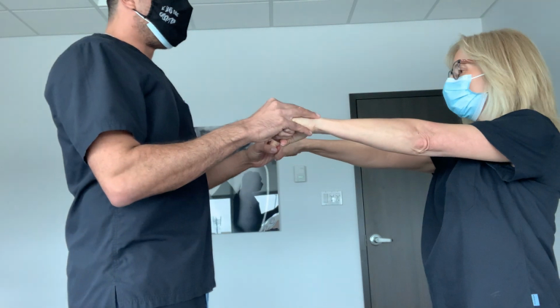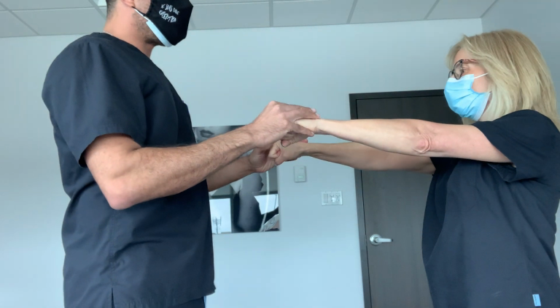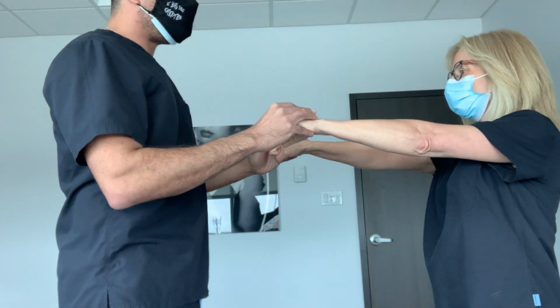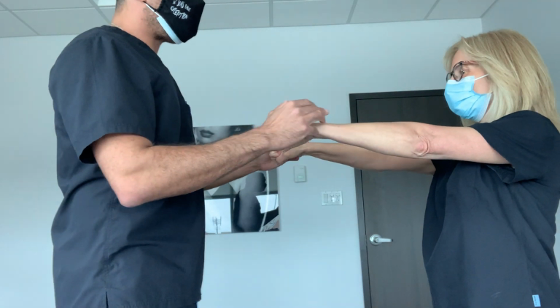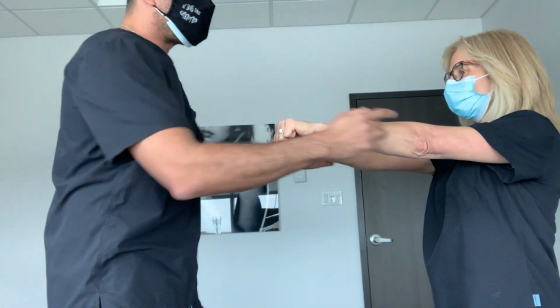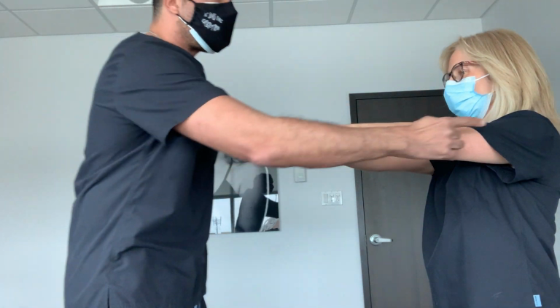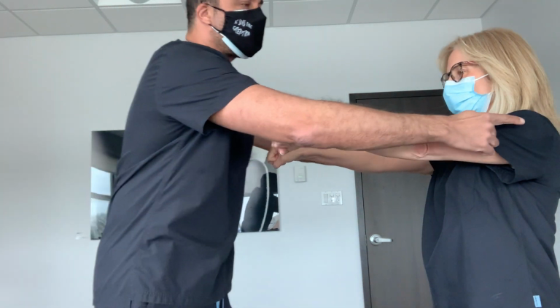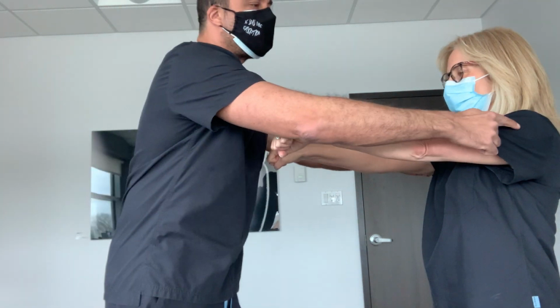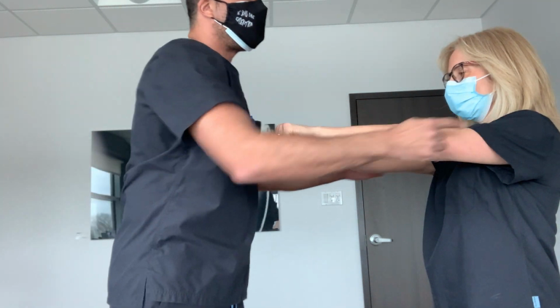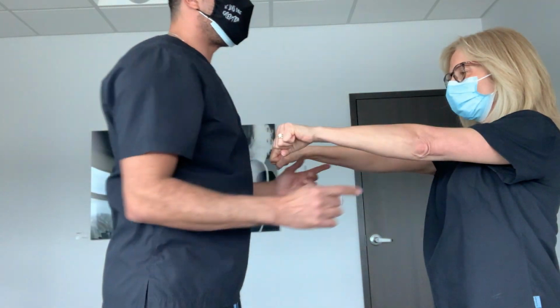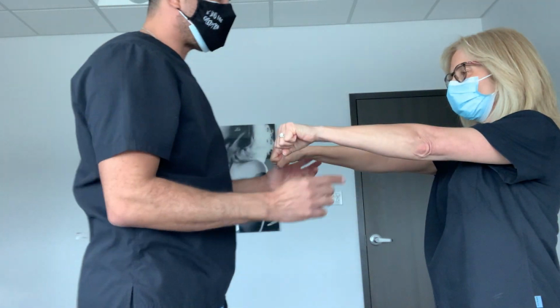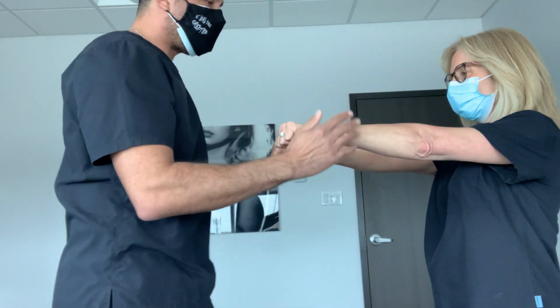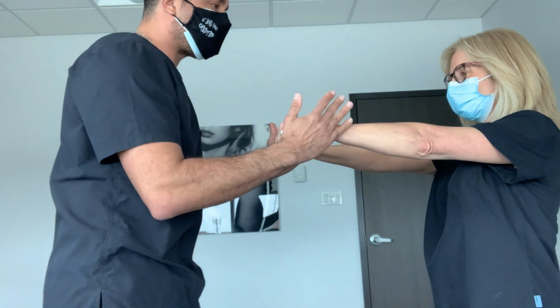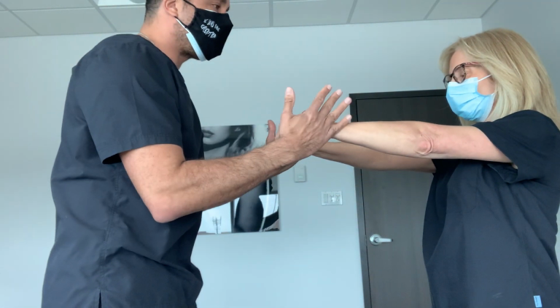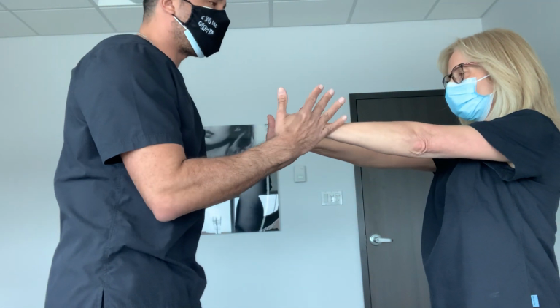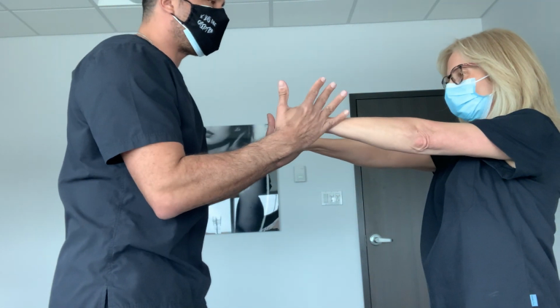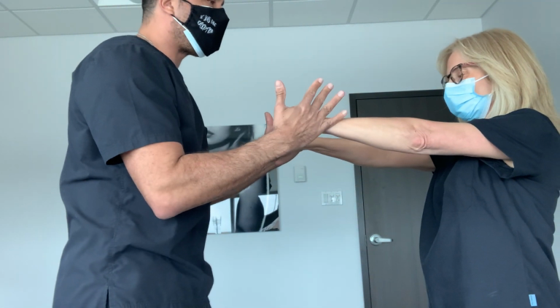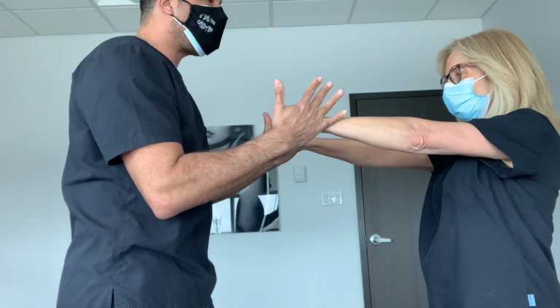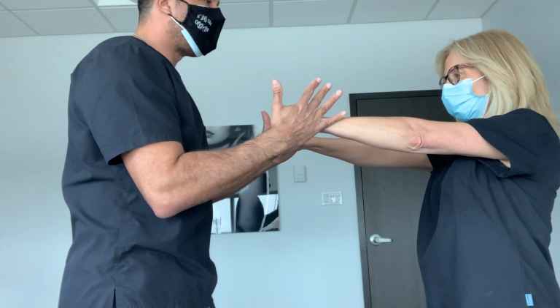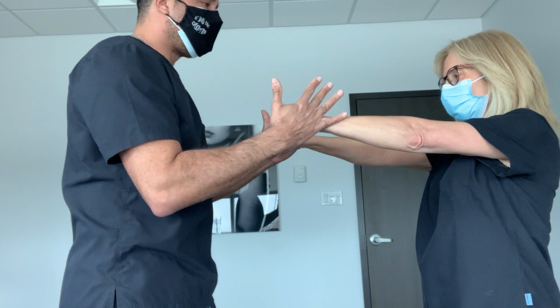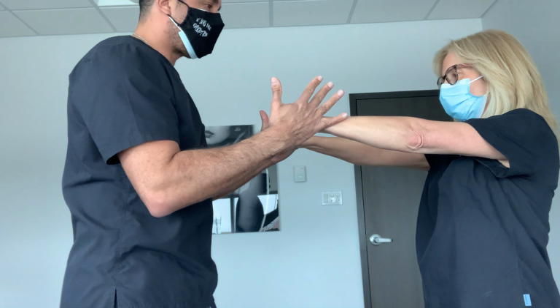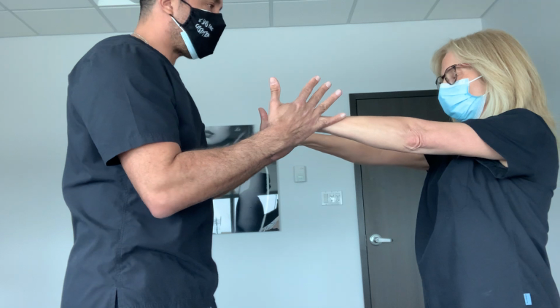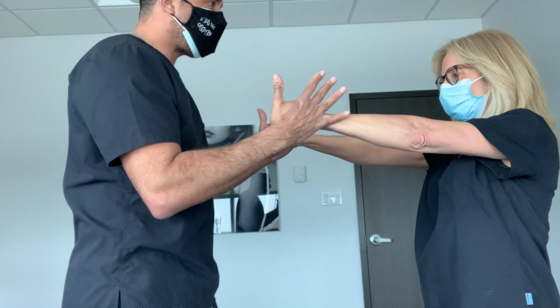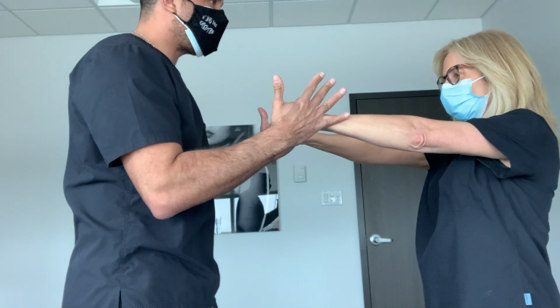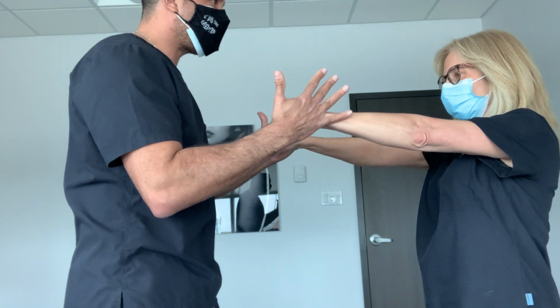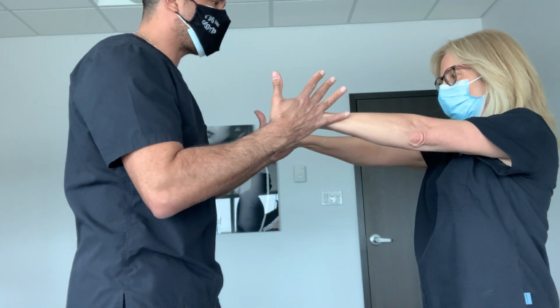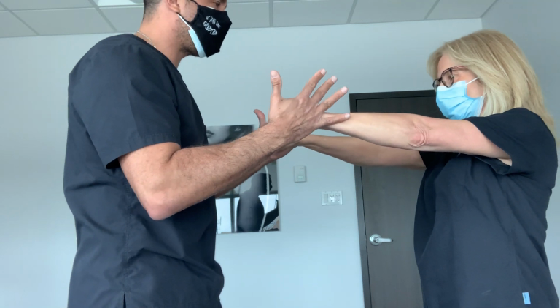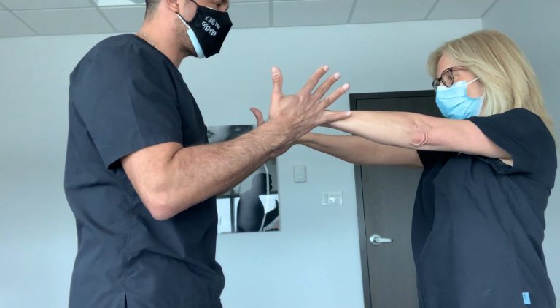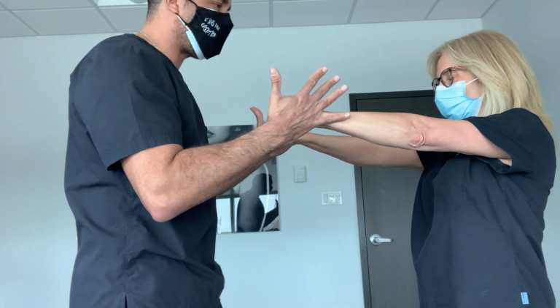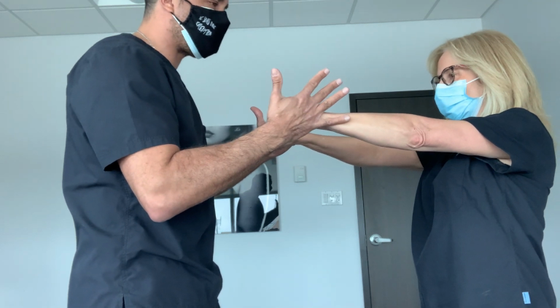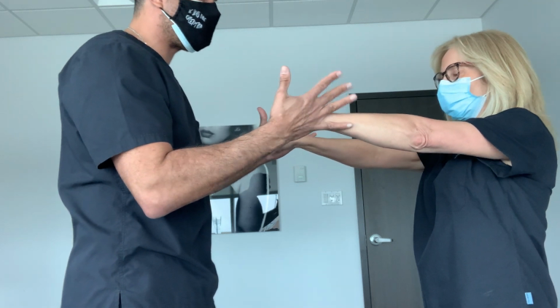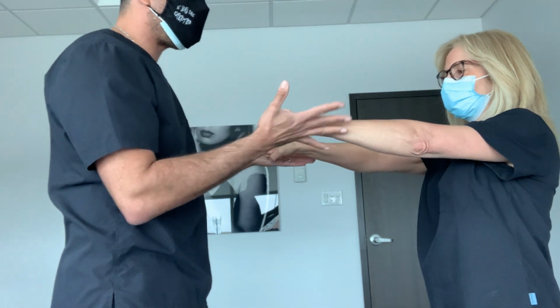Now I'm going to do the opposite and test the posterior deltoid muscles — spread them apart. Push hard. Okay, she's strong.